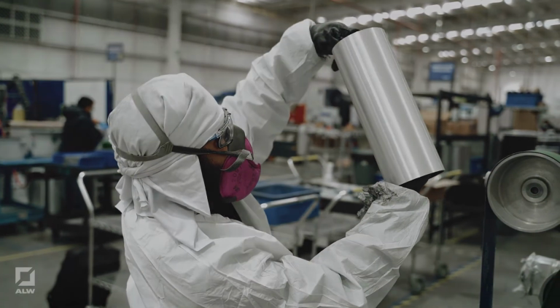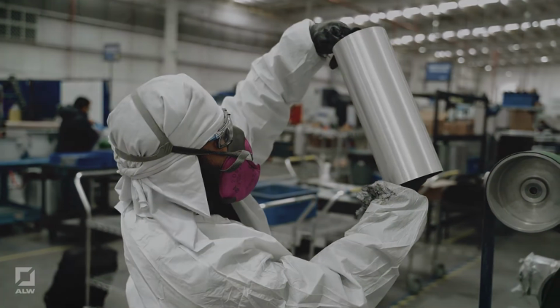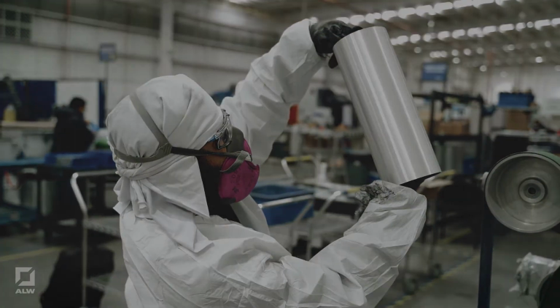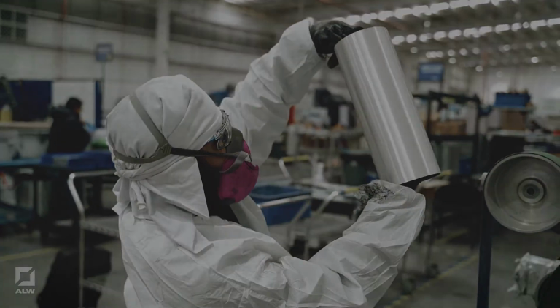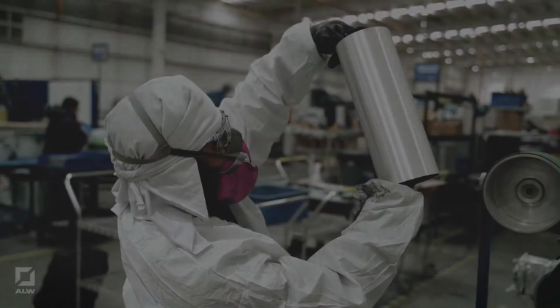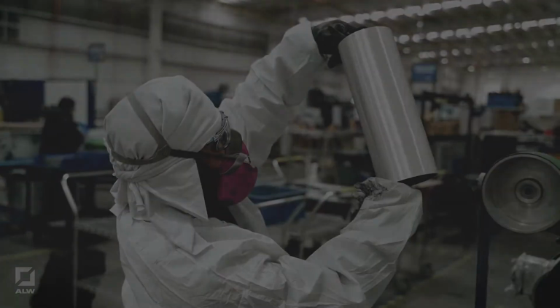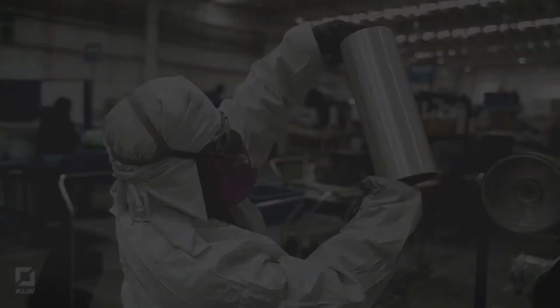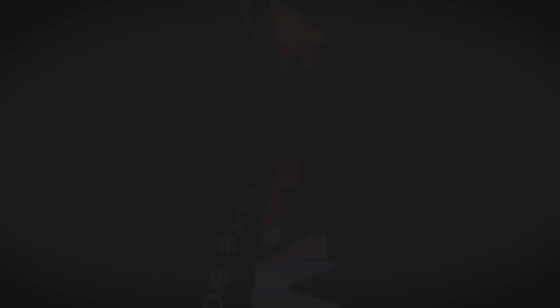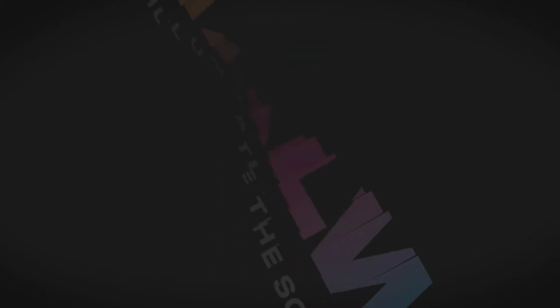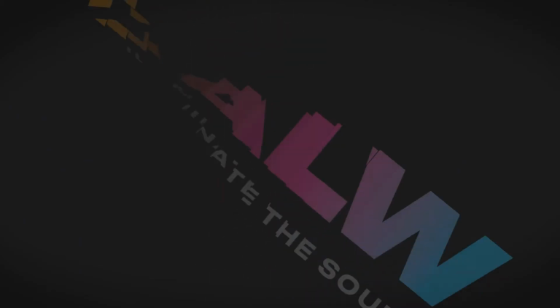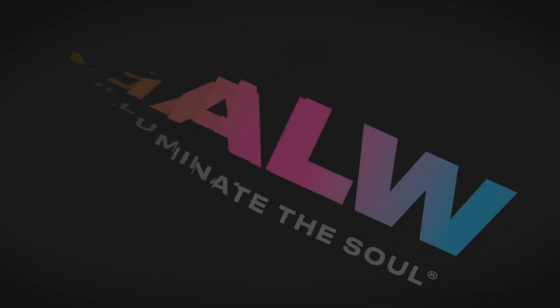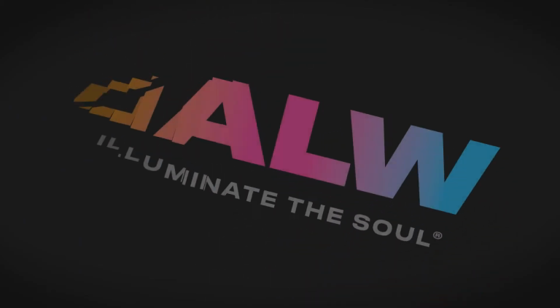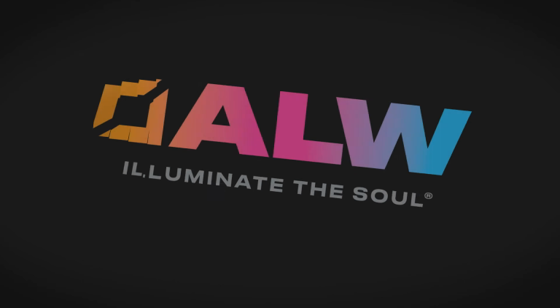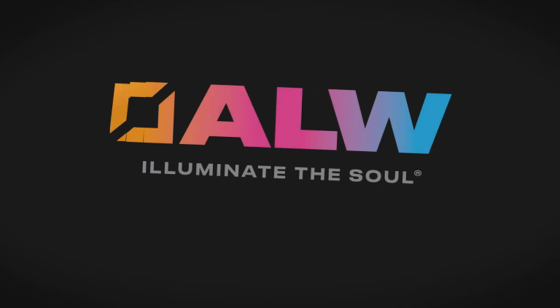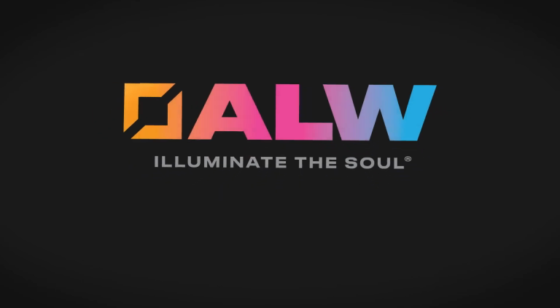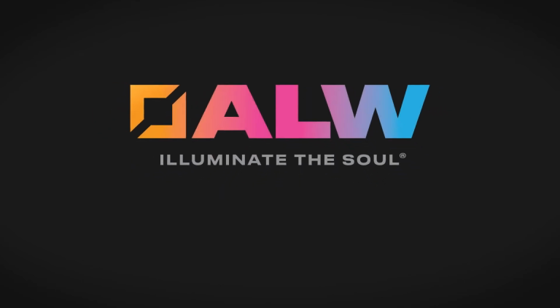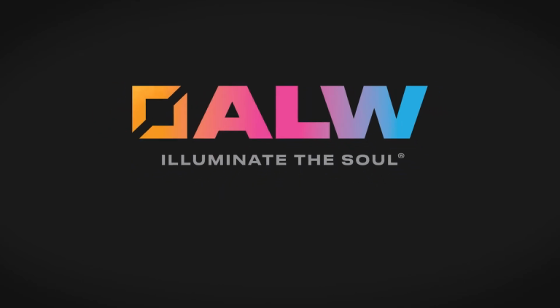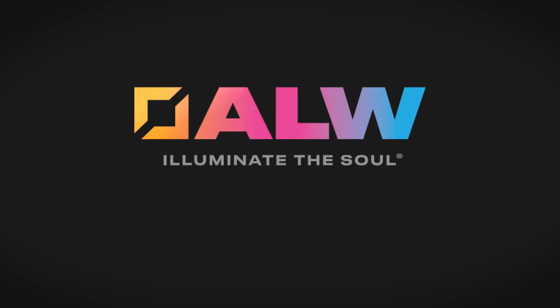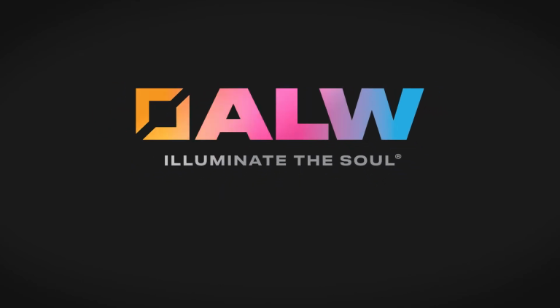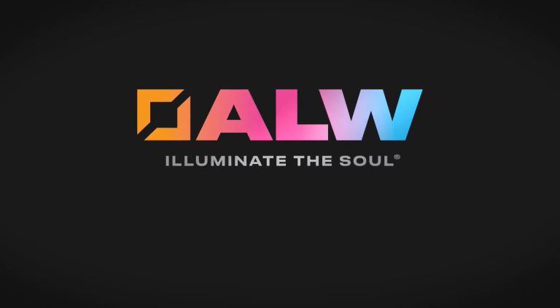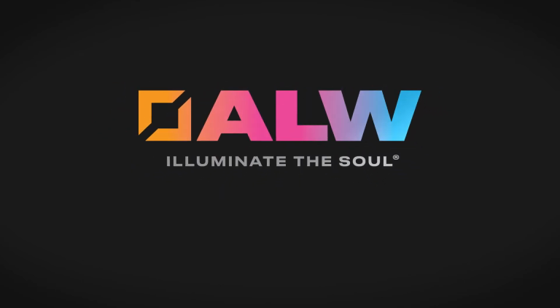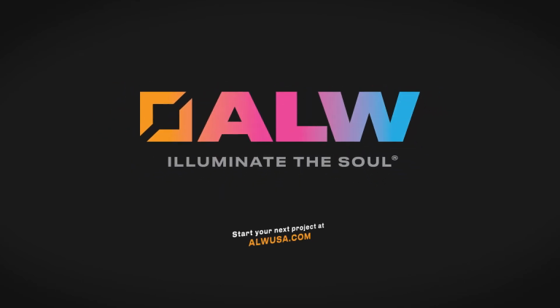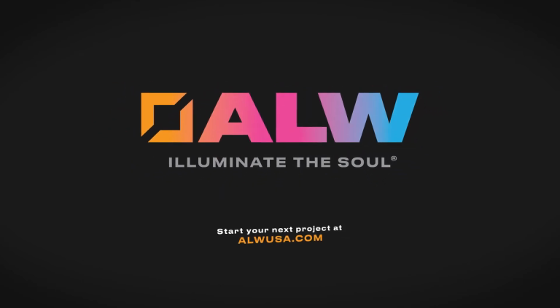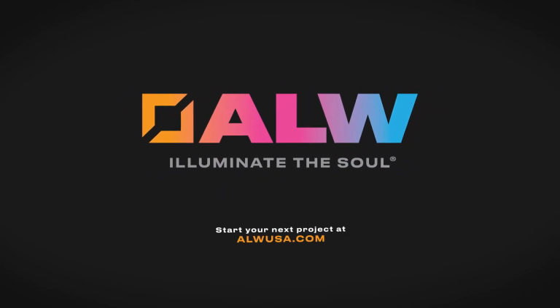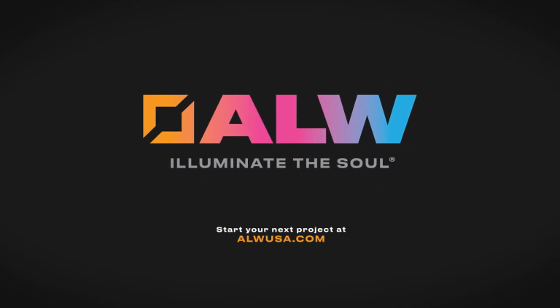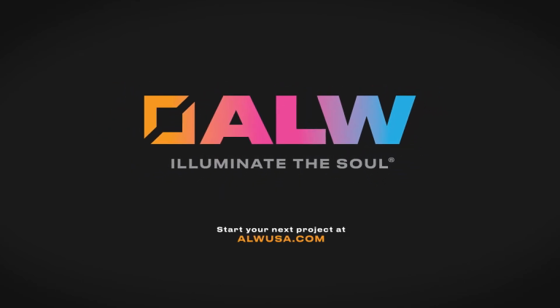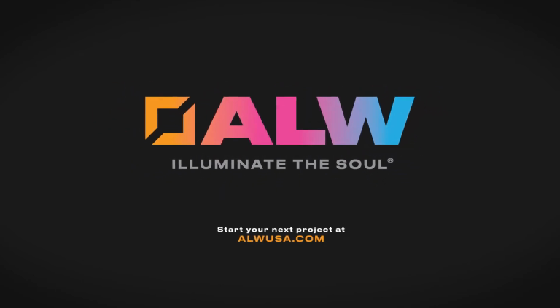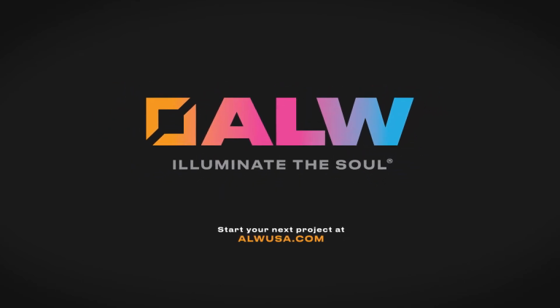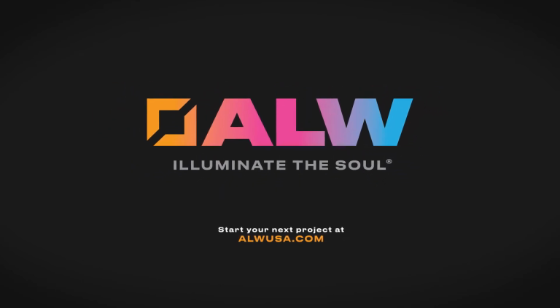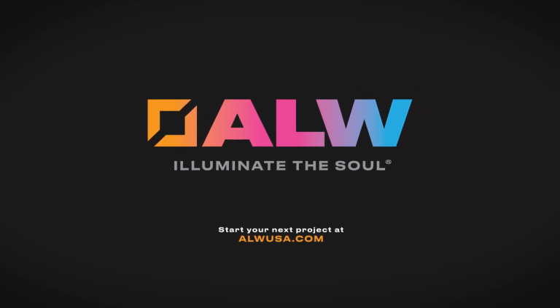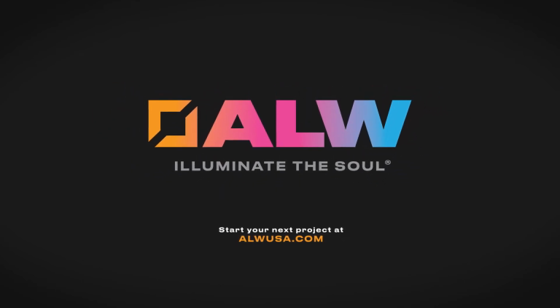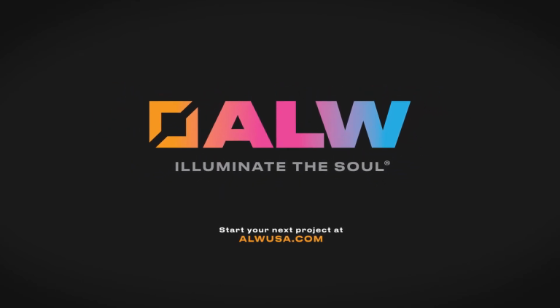Find your inspiration today at ALWUSA.com.